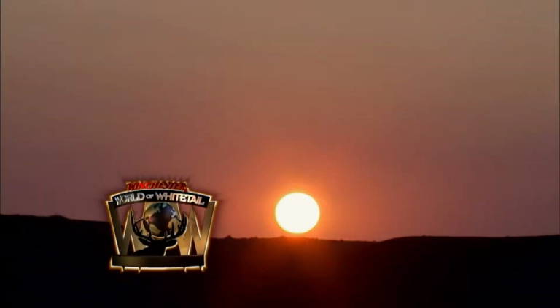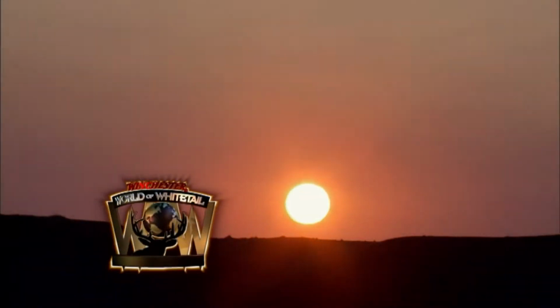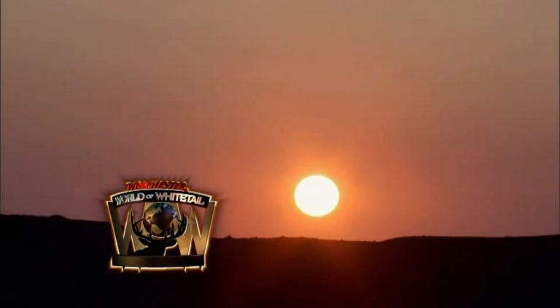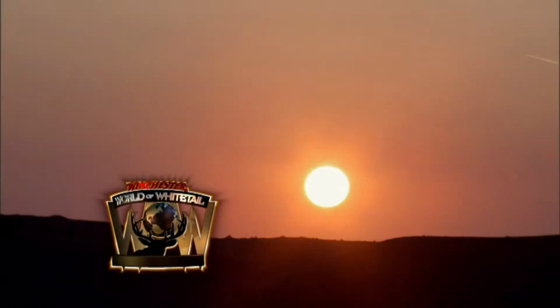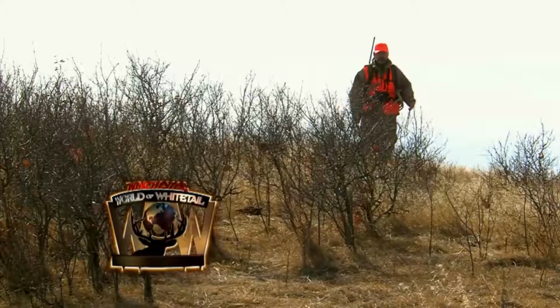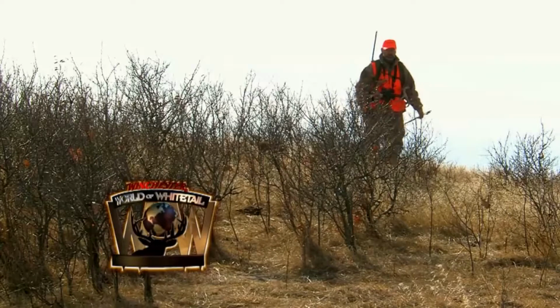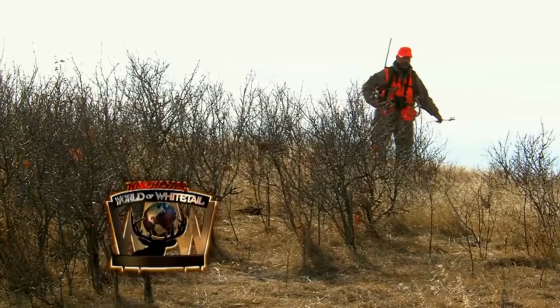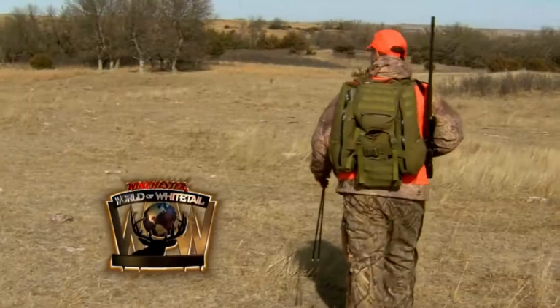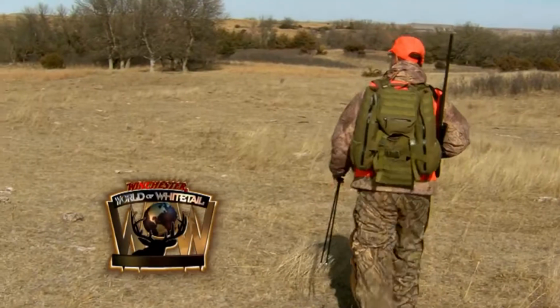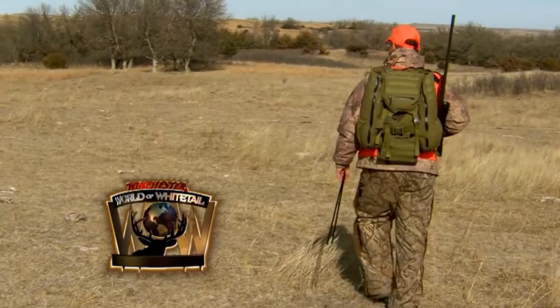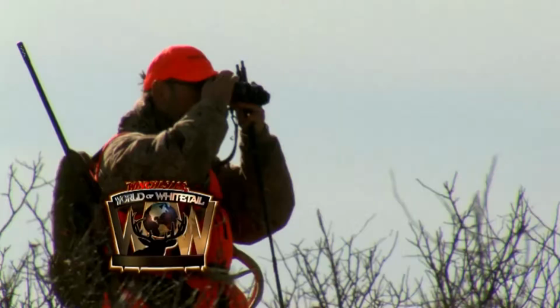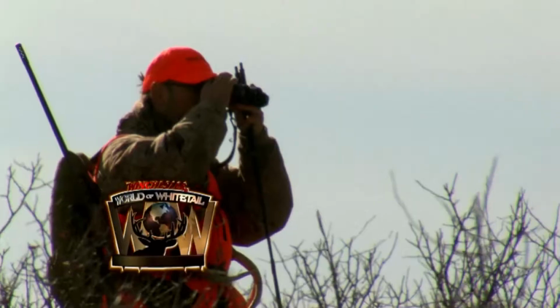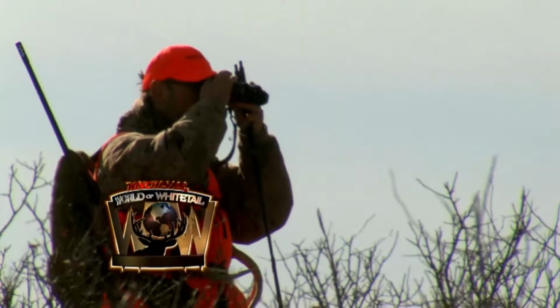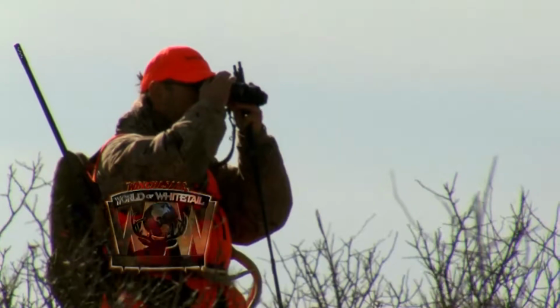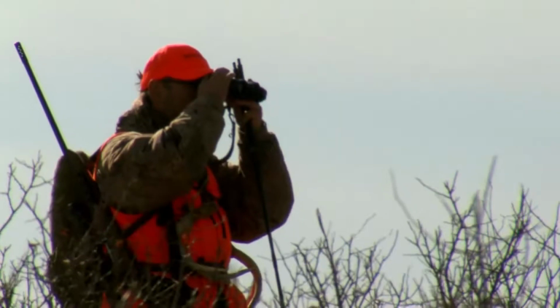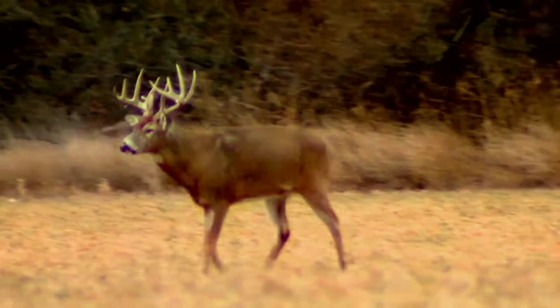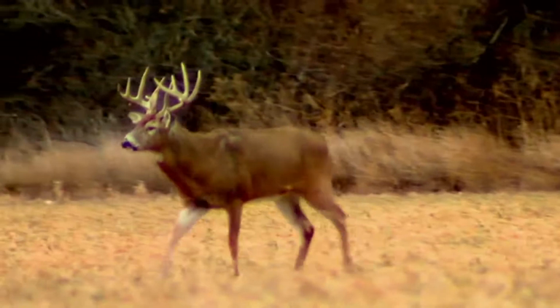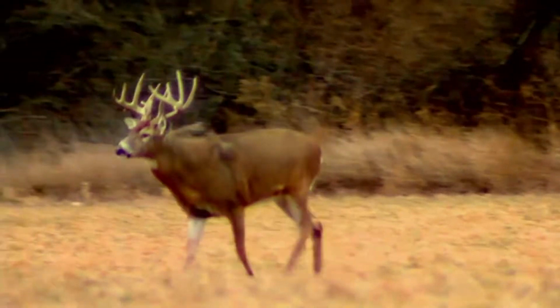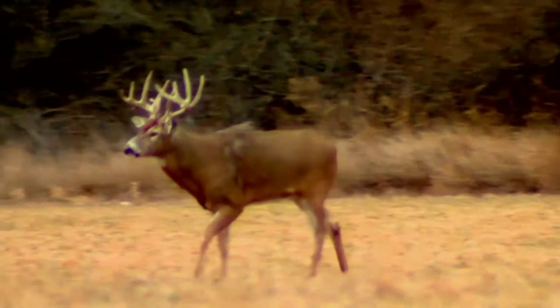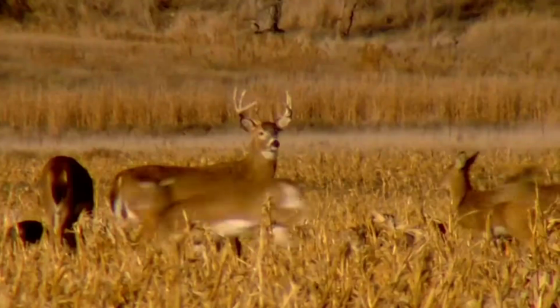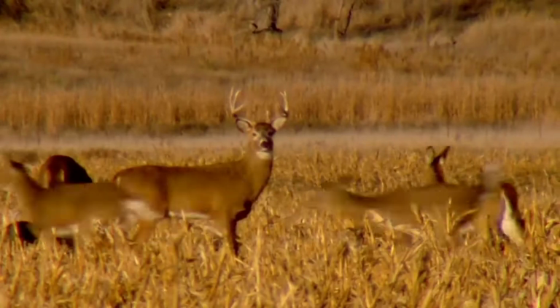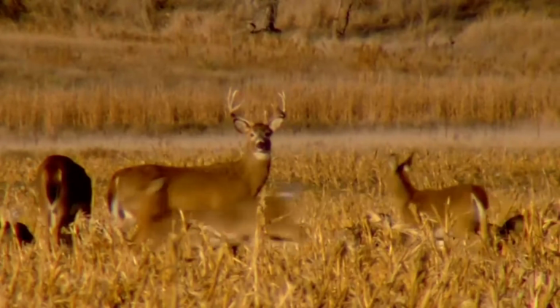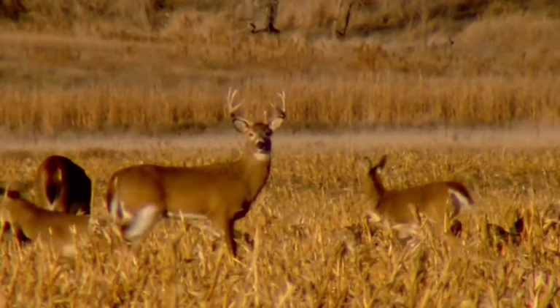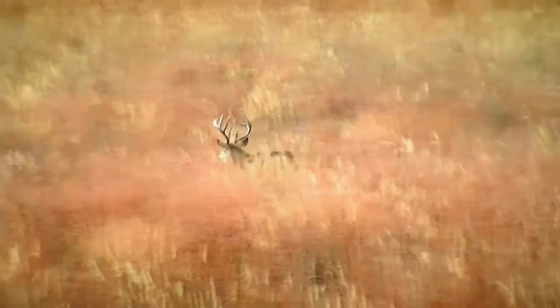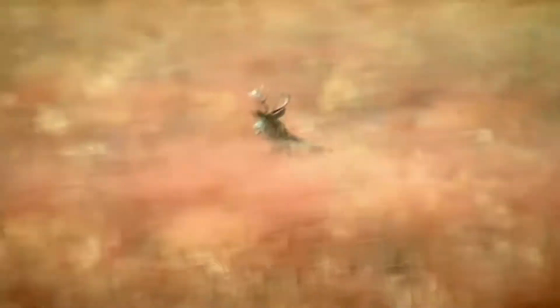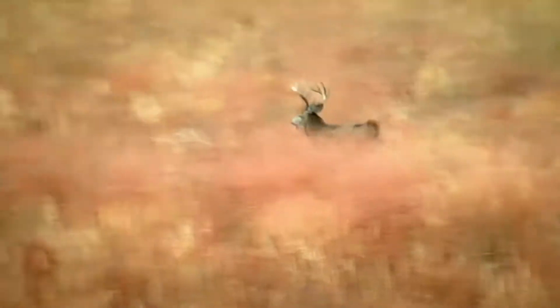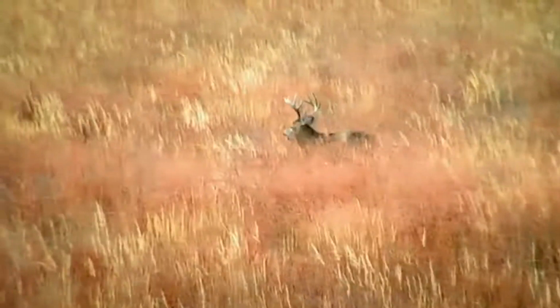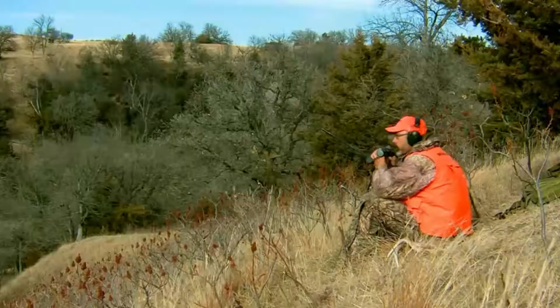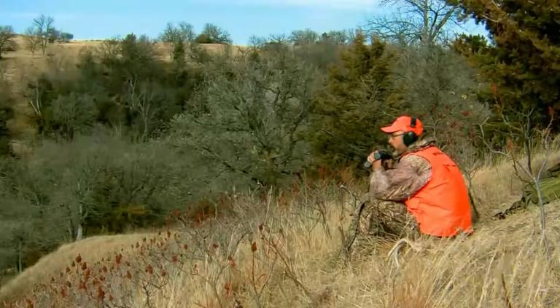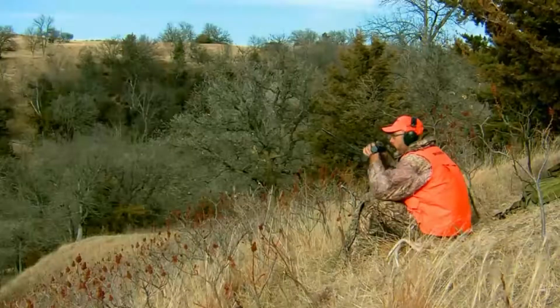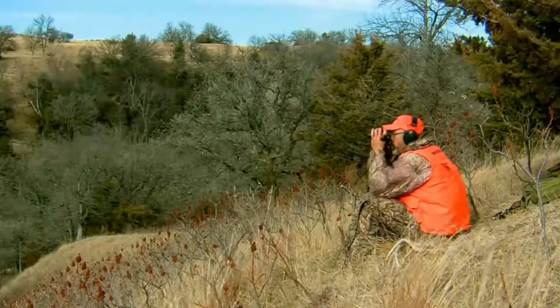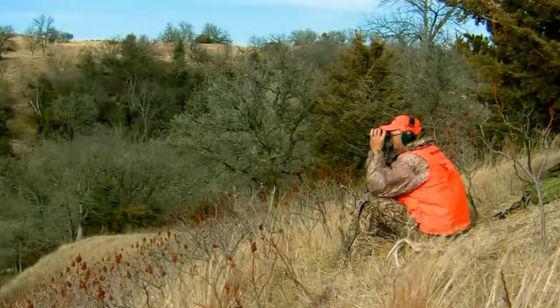On this Winchester World of Whitetail, host Ron Spomer flashes back on his season-long quest for trophy bucks.